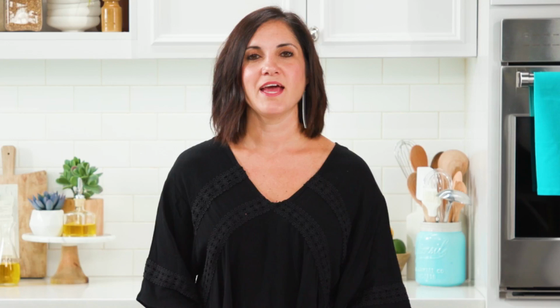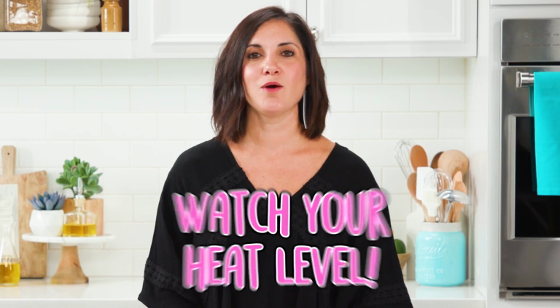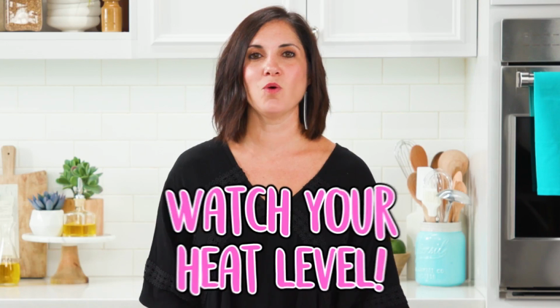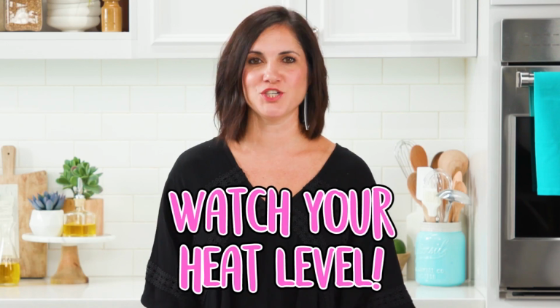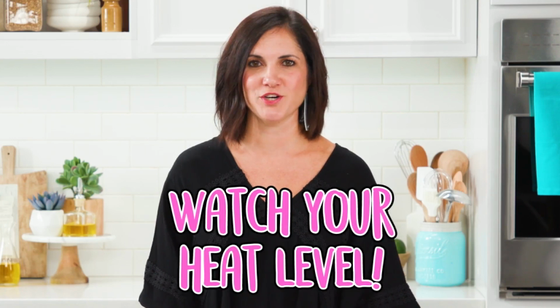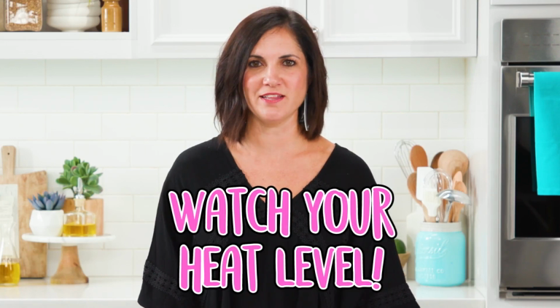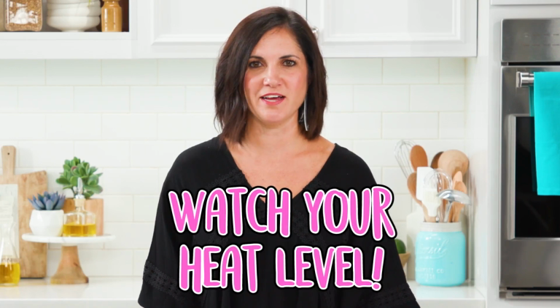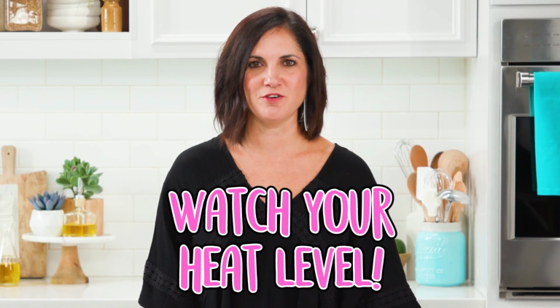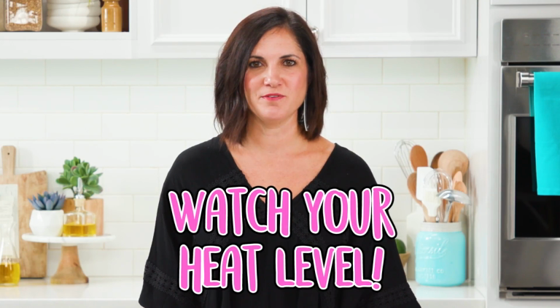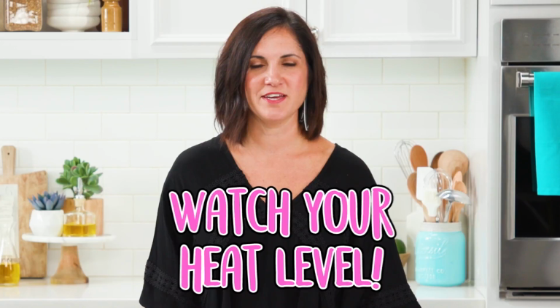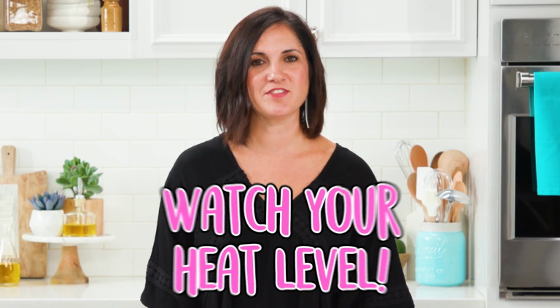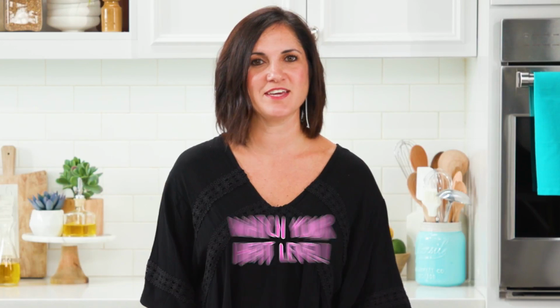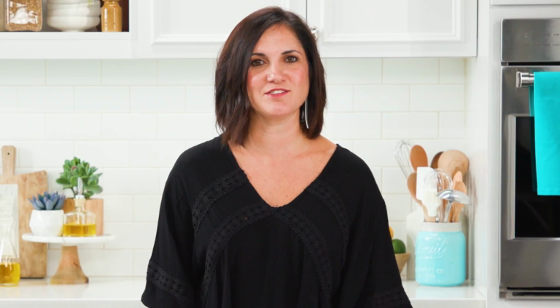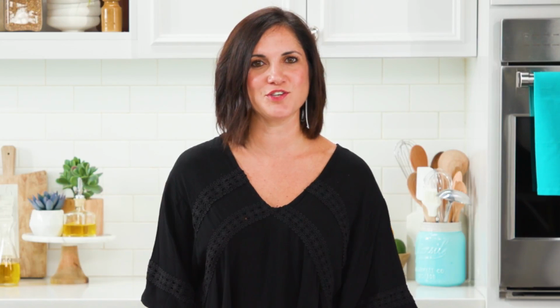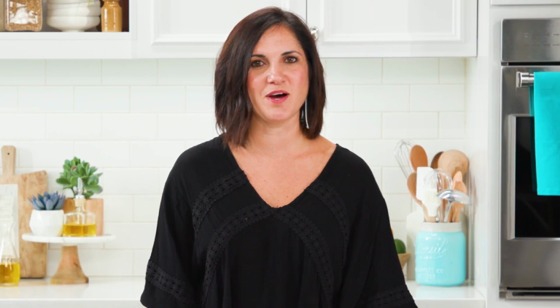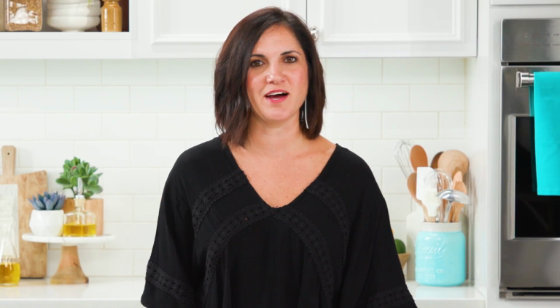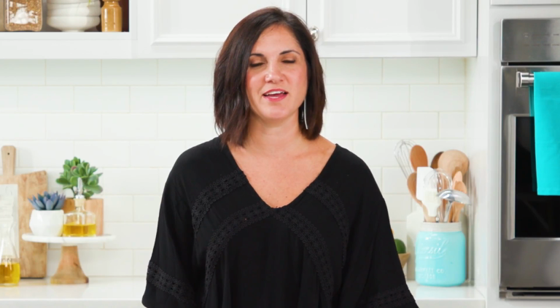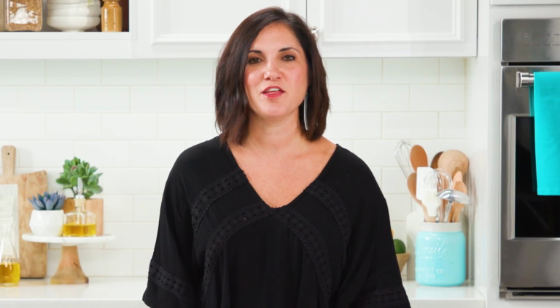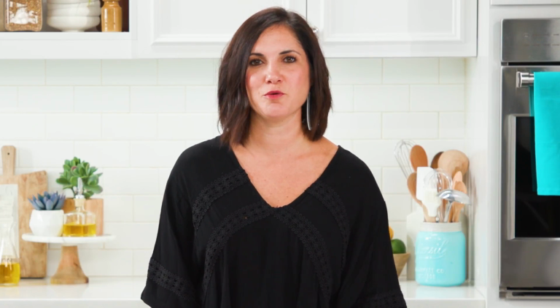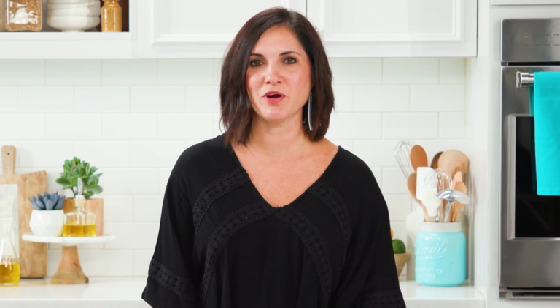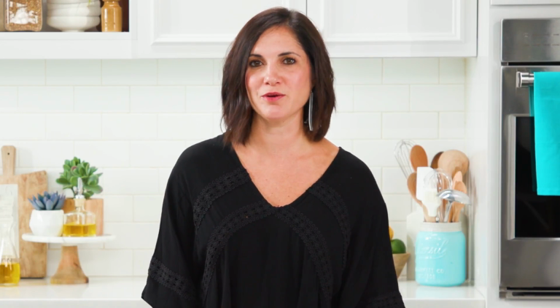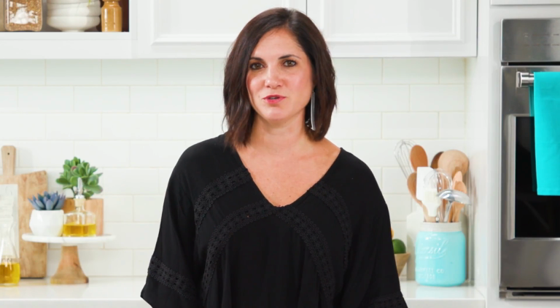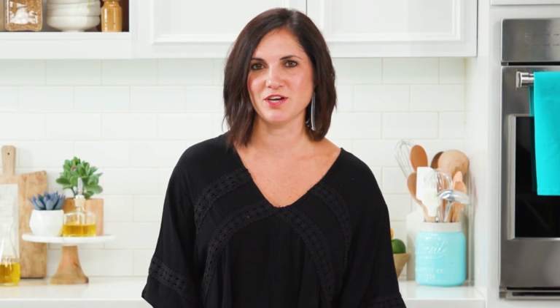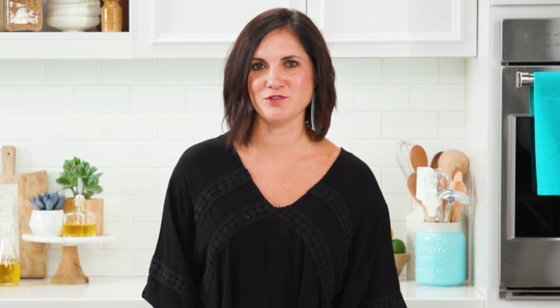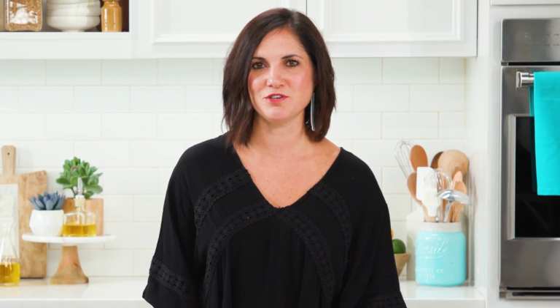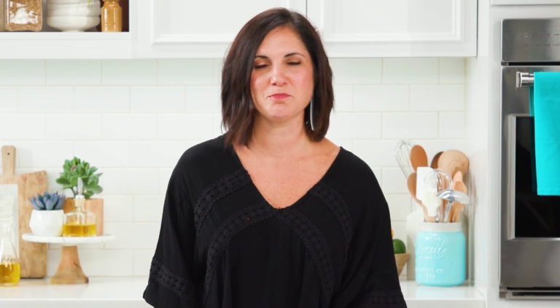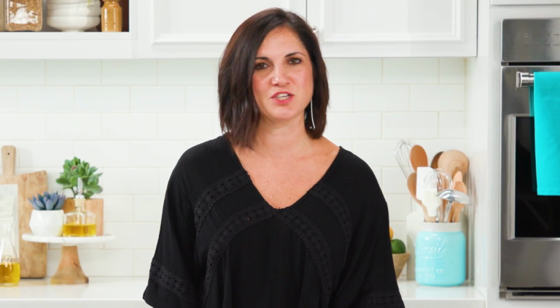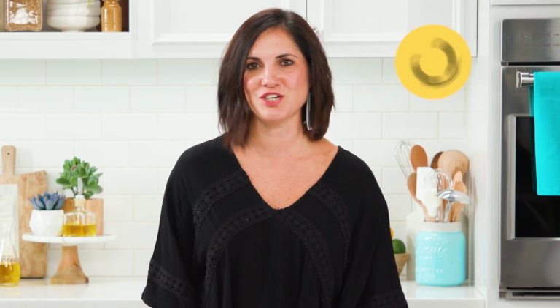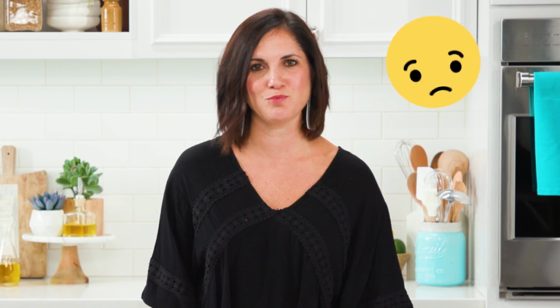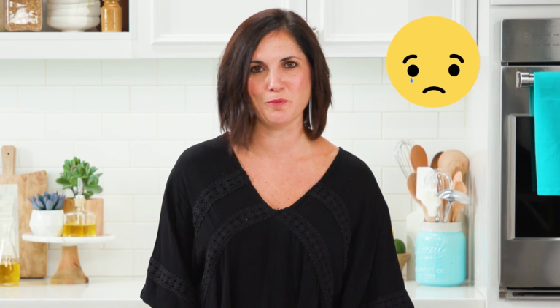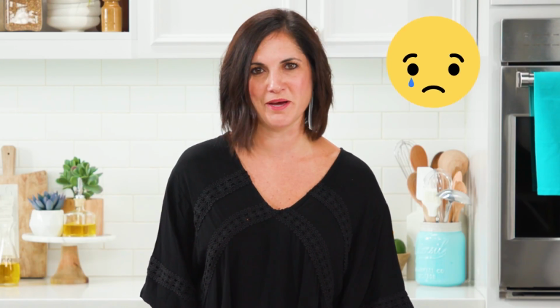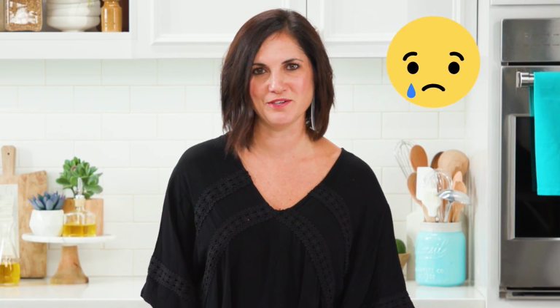Watch your heat level. If the heat's too high, the bread will toast but the cheese won't melt.